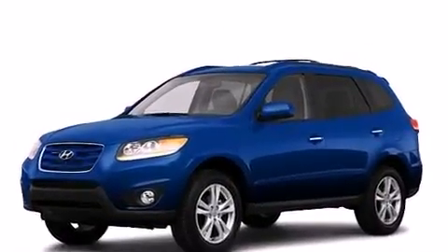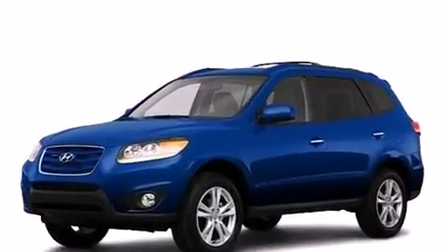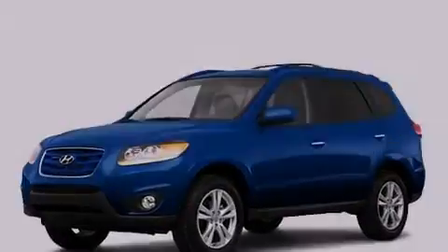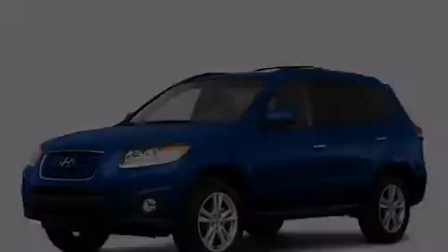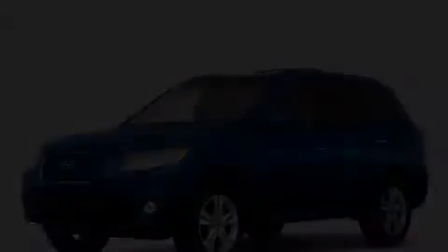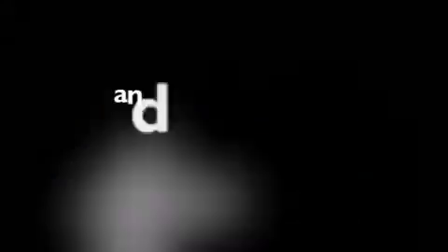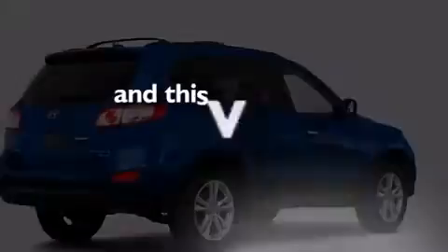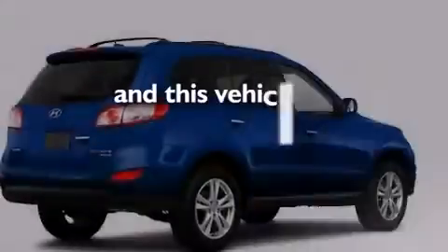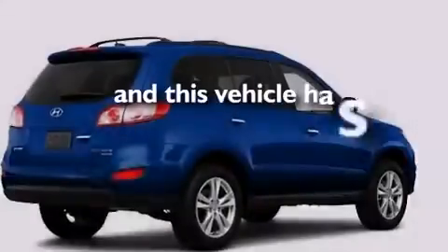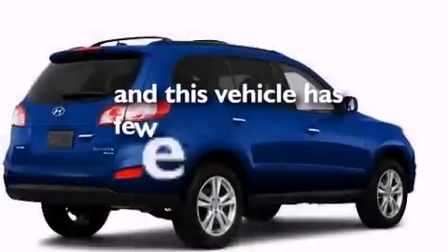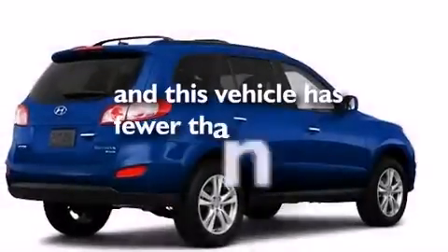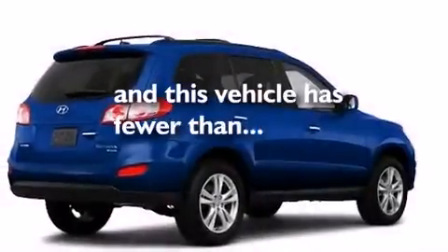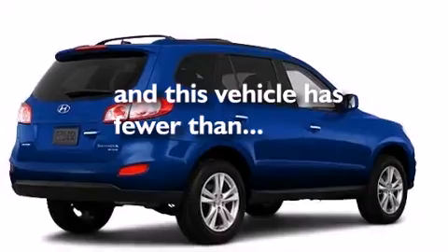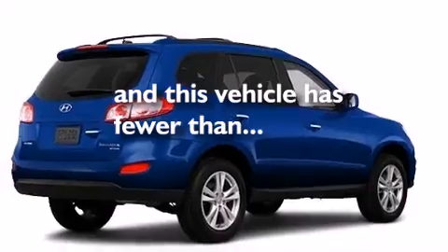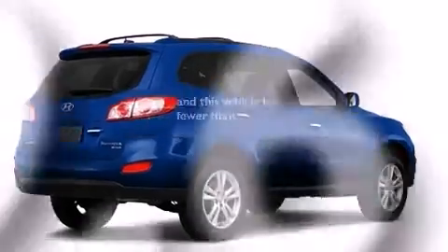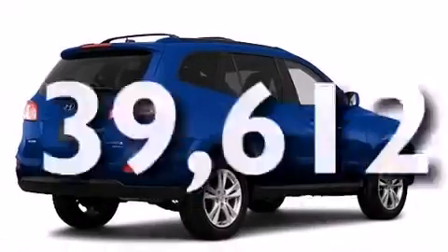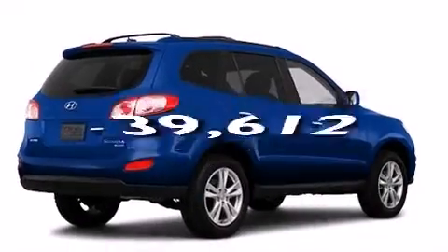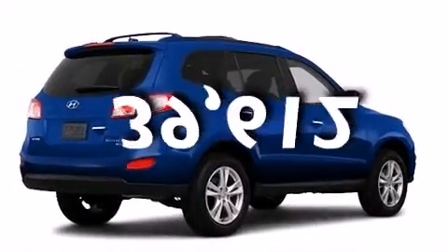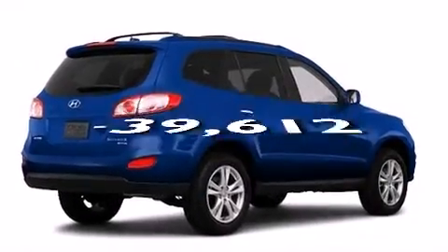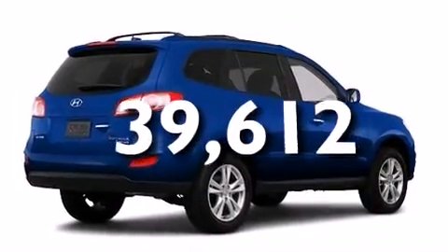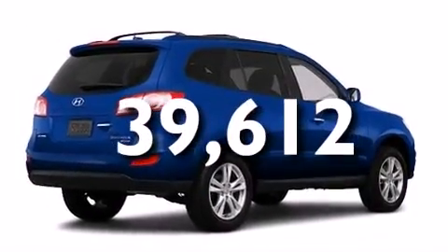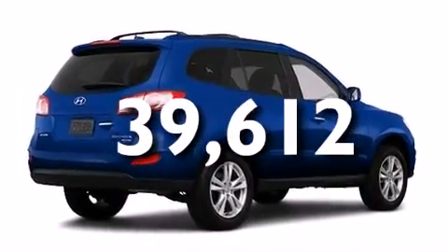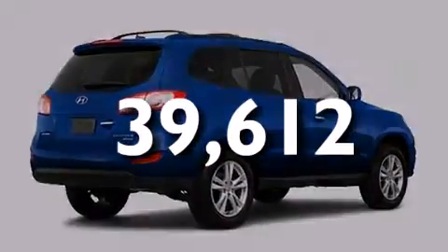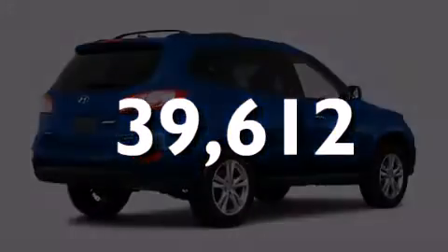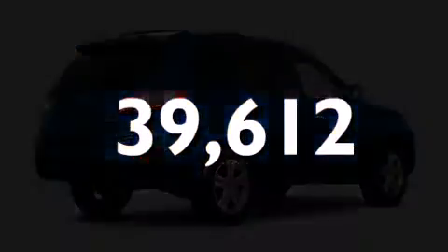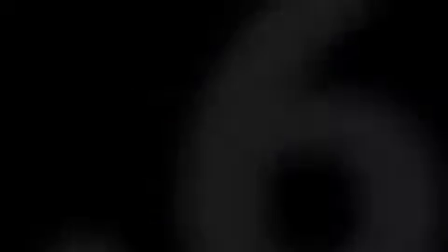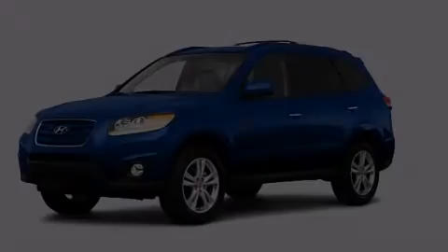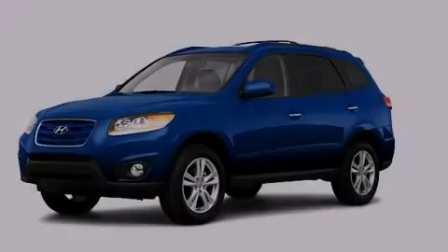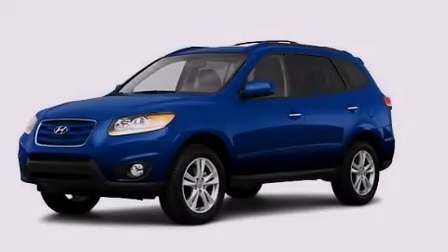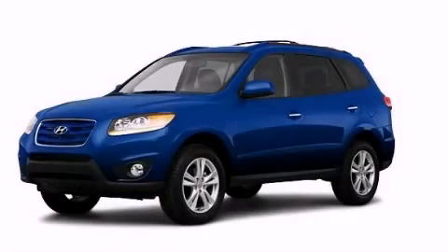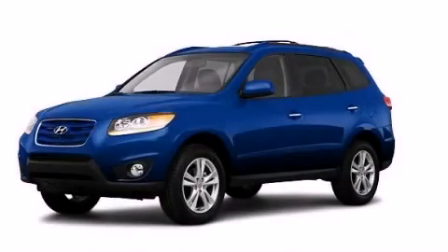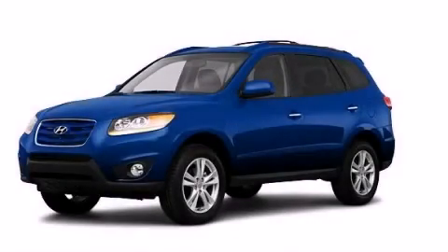This vehicle has less than 40,000 miles. Stop by today and test drive this automobile for yourself.